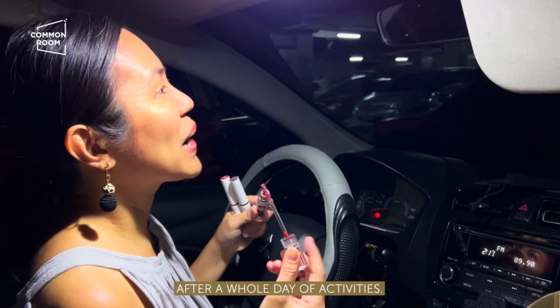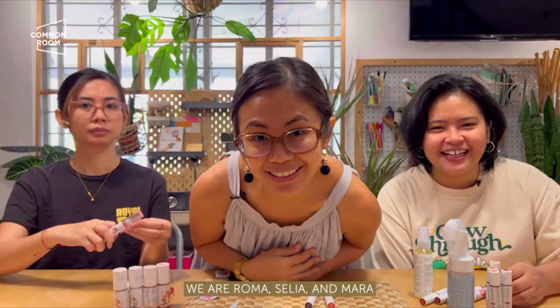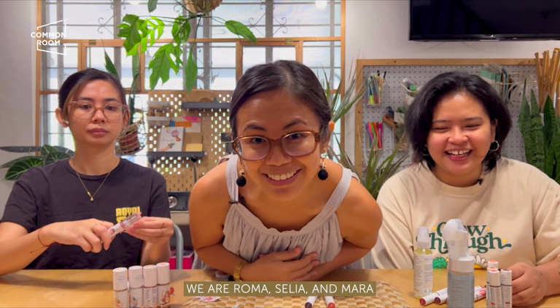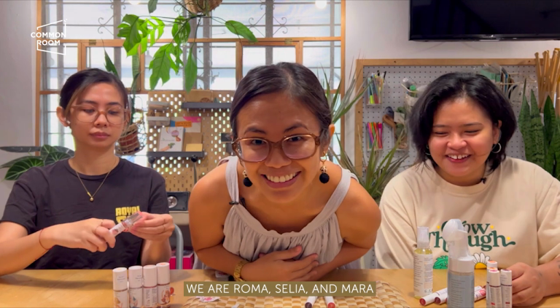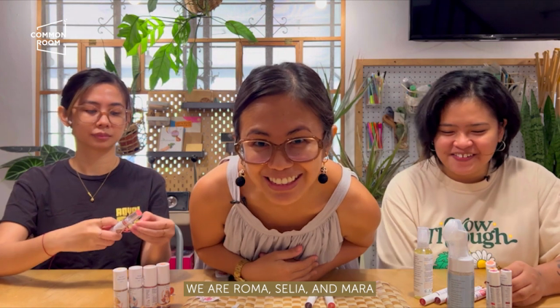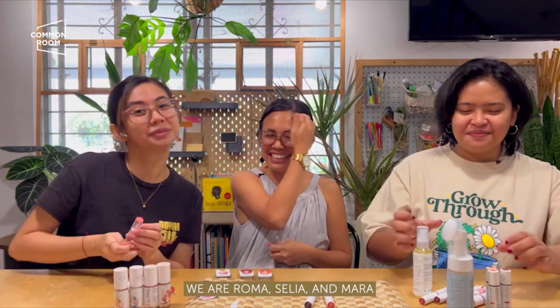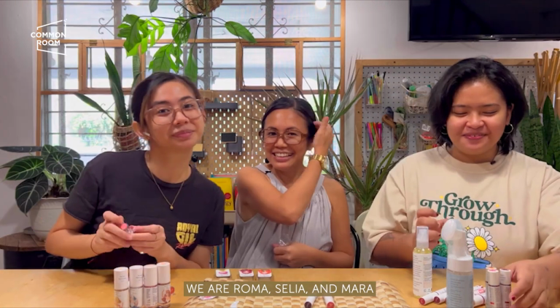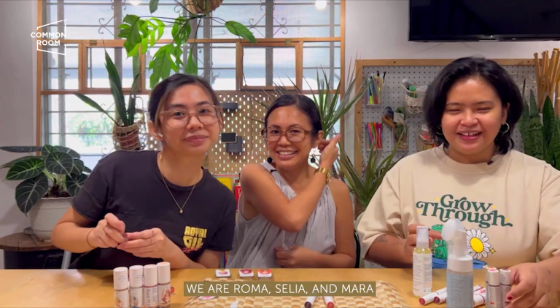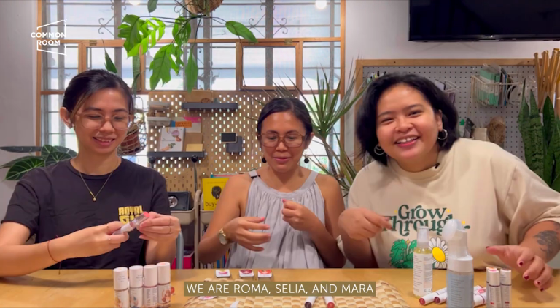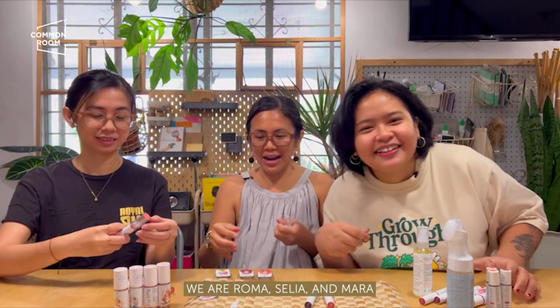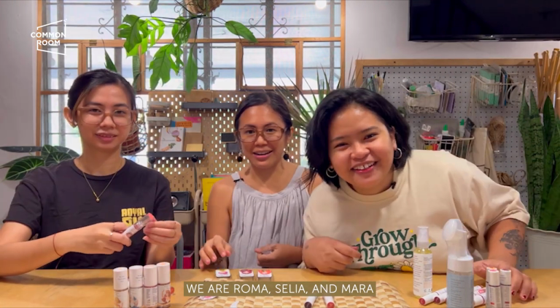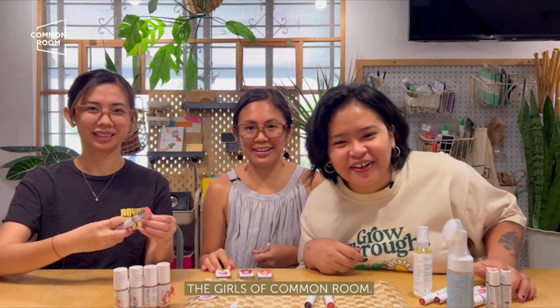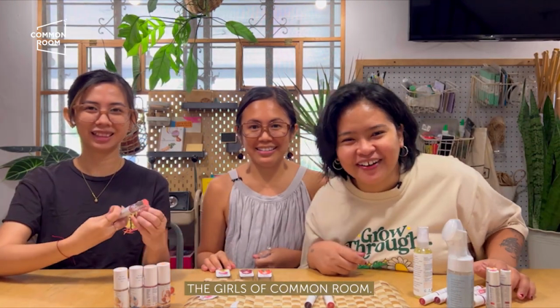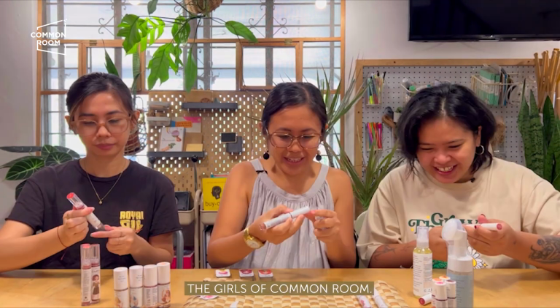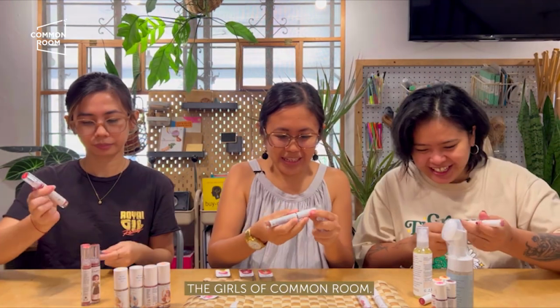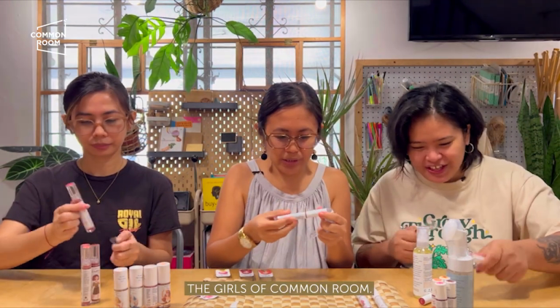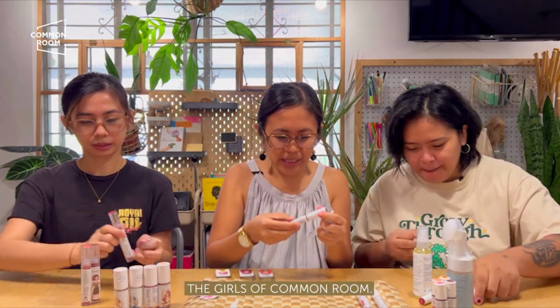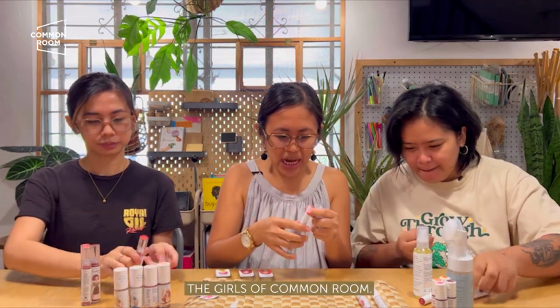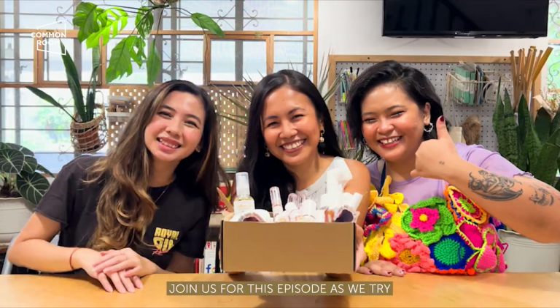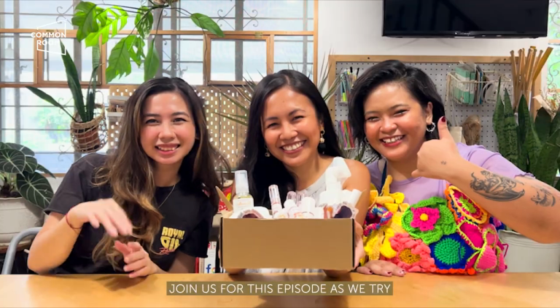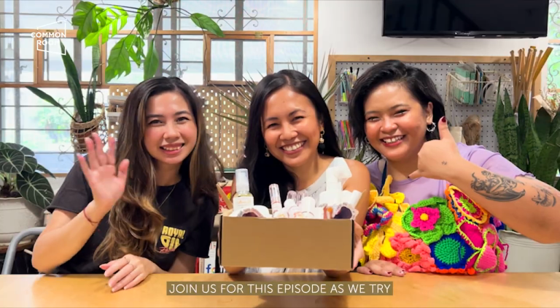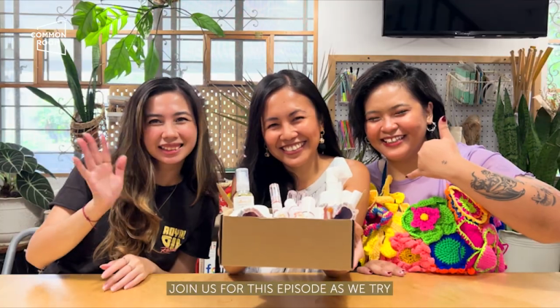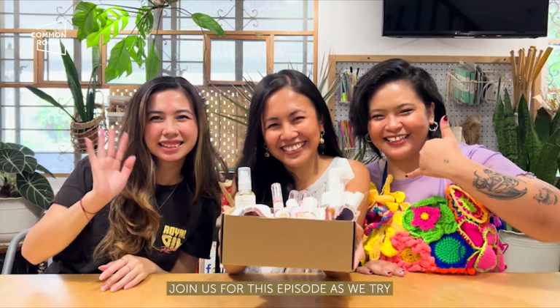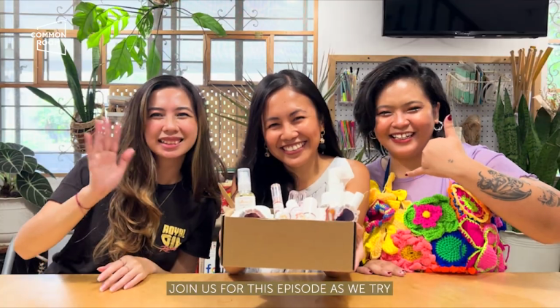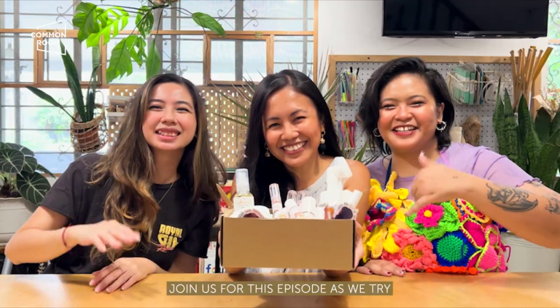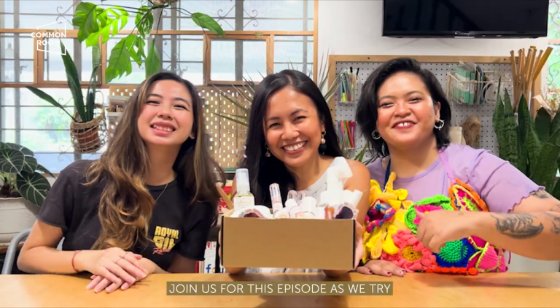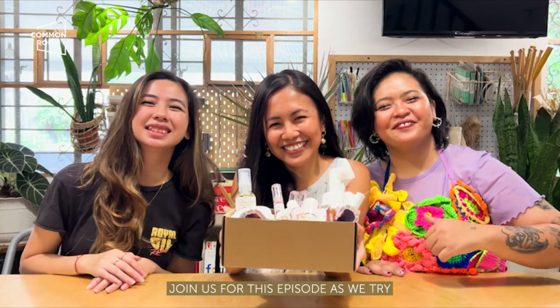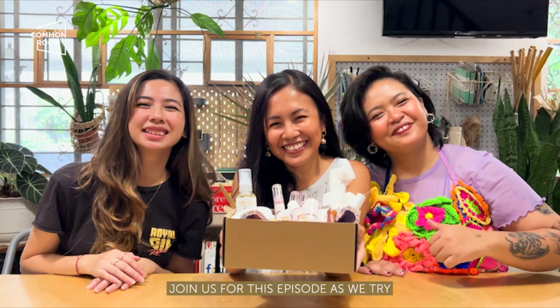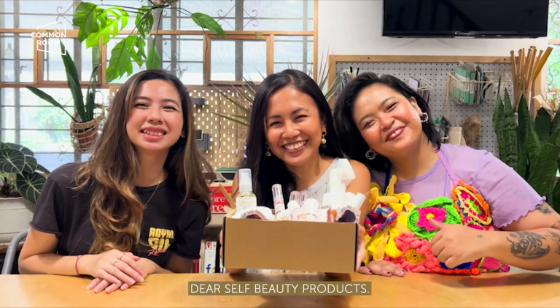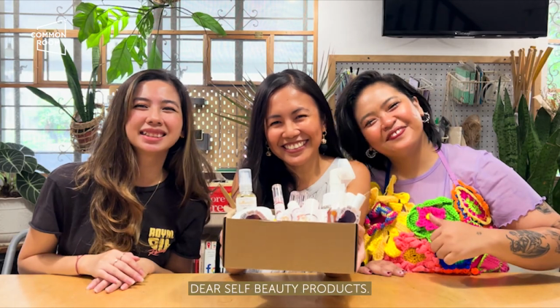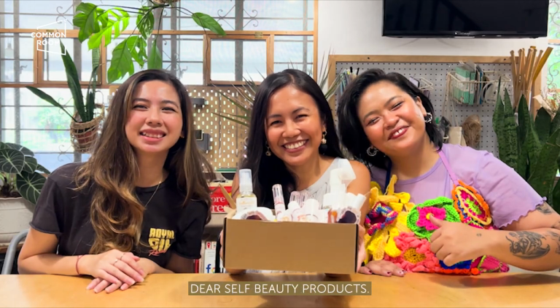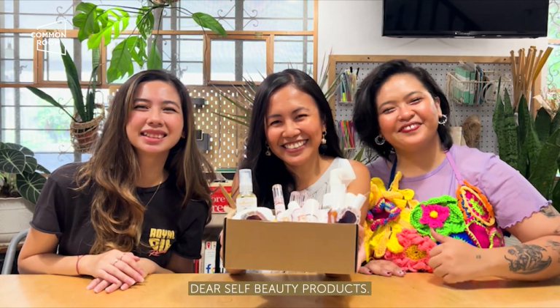We are Roma, Celia, and Mara — the girls of Common Room. Join us for this episode as we try Dear Self Beauty products.